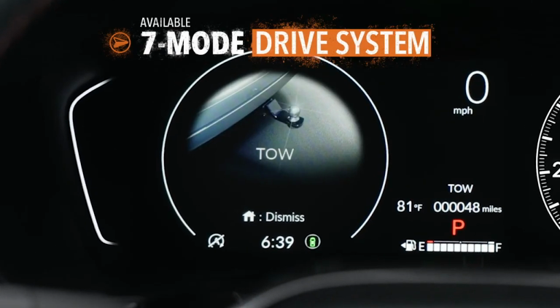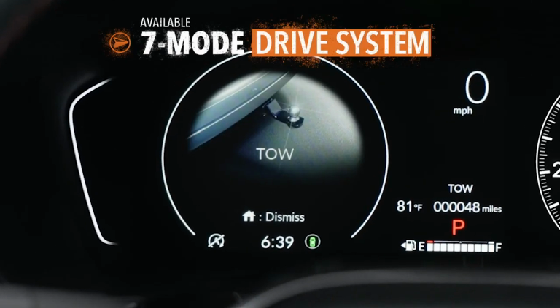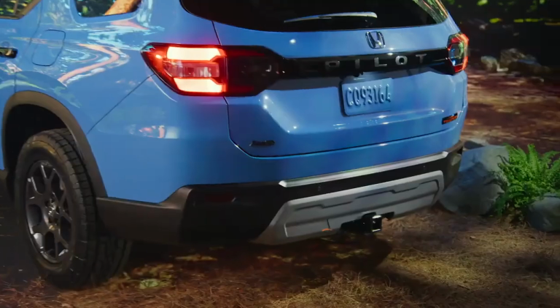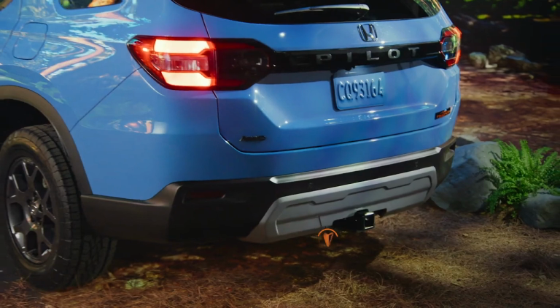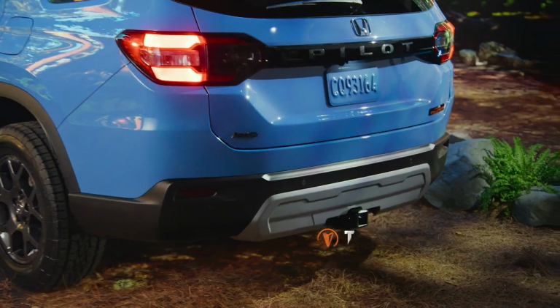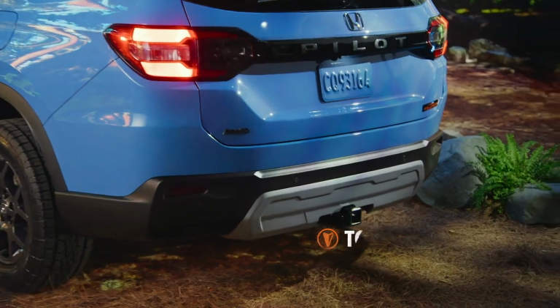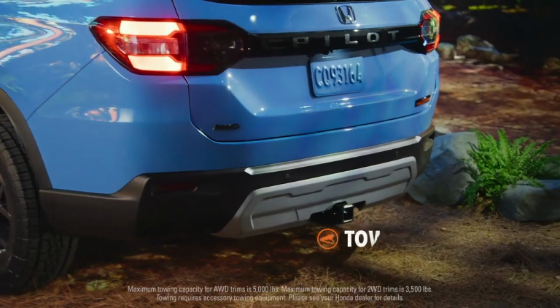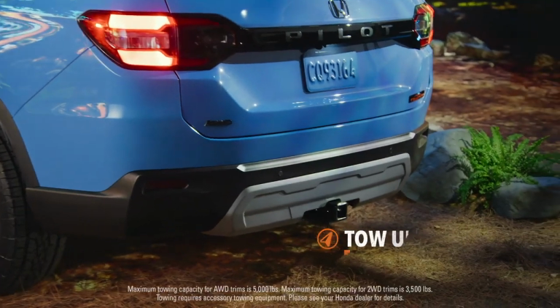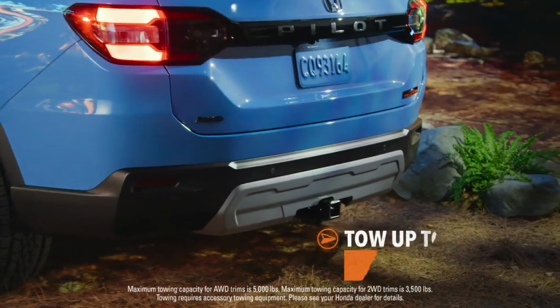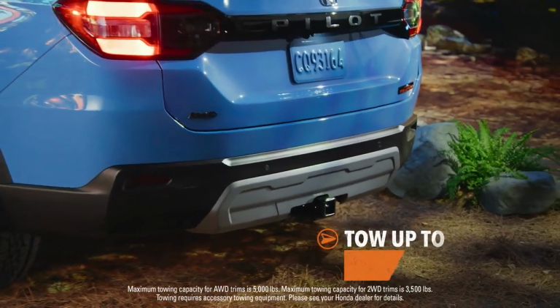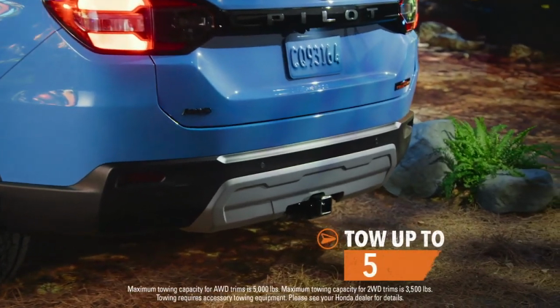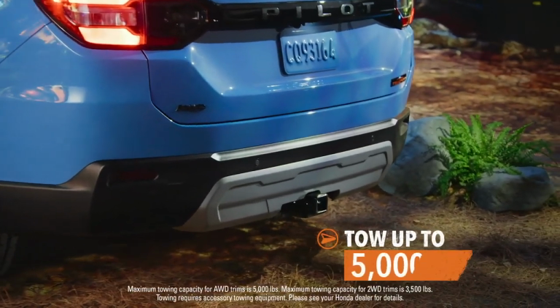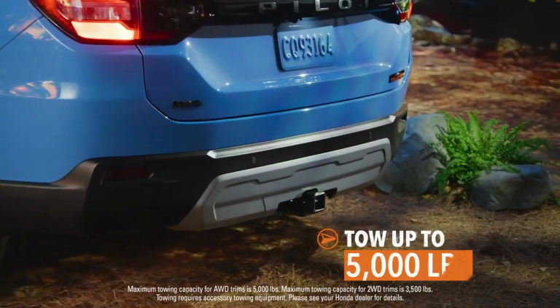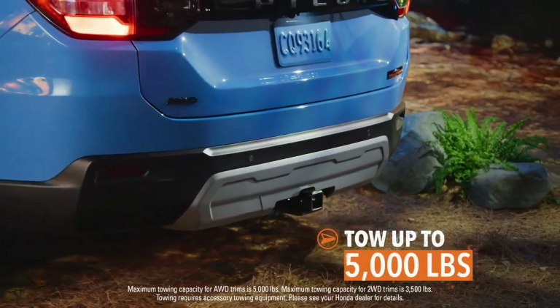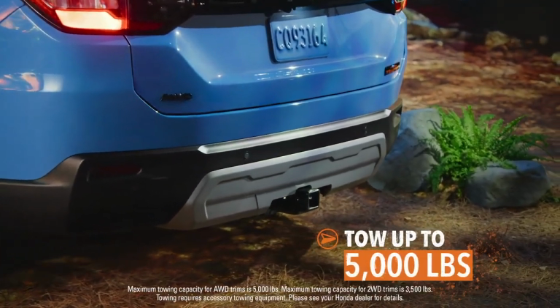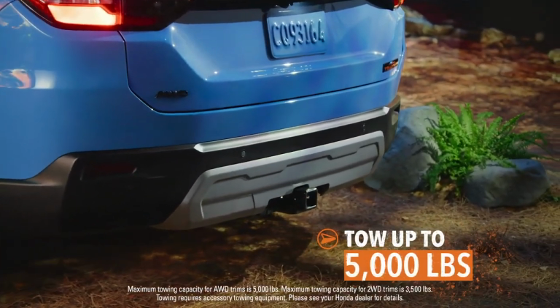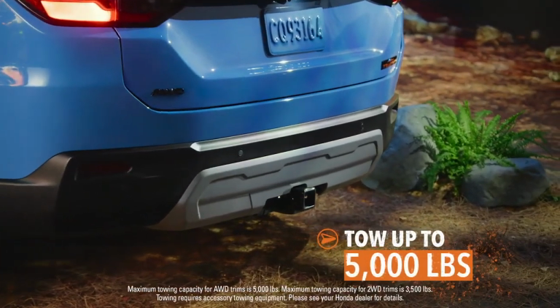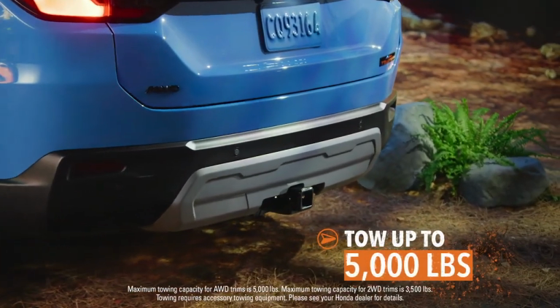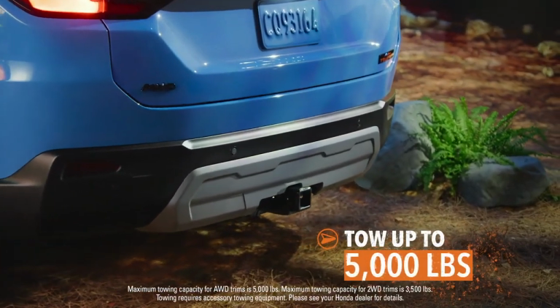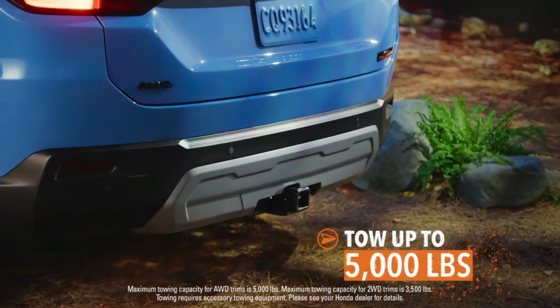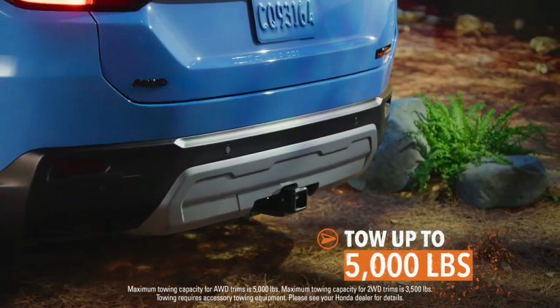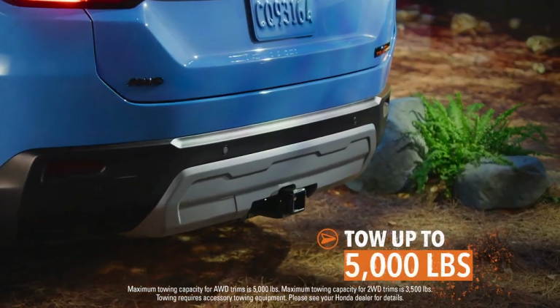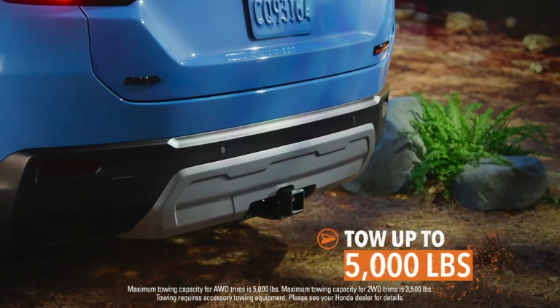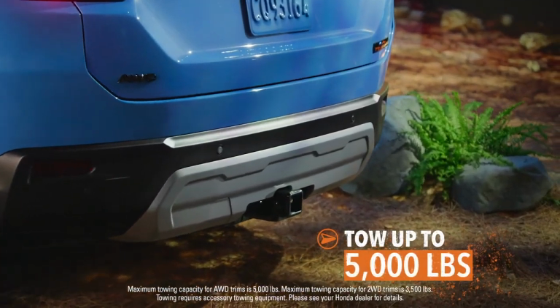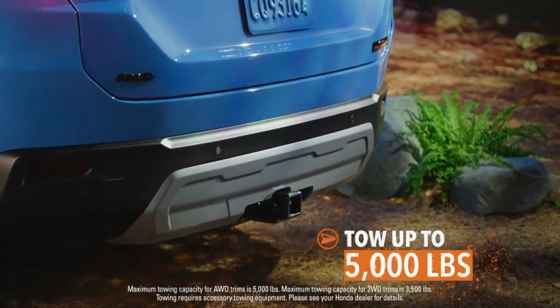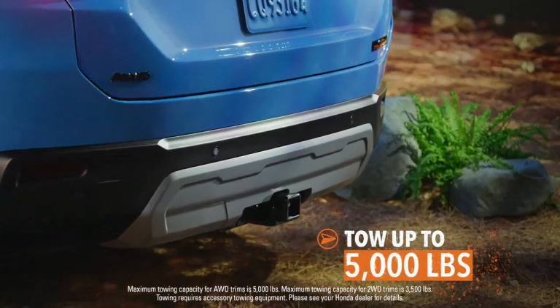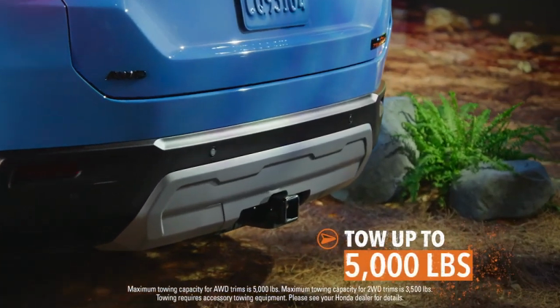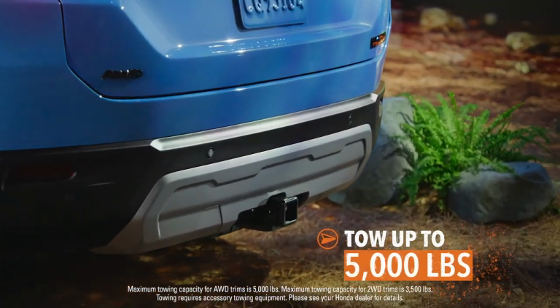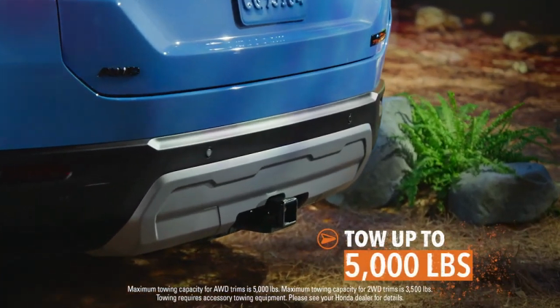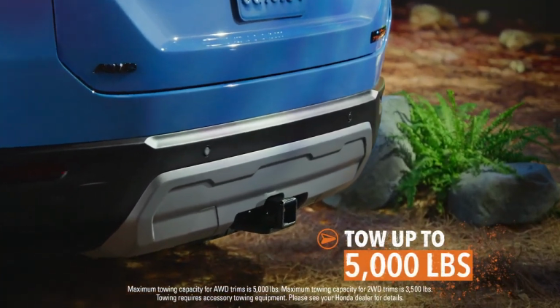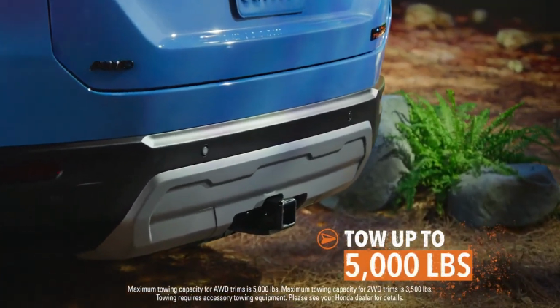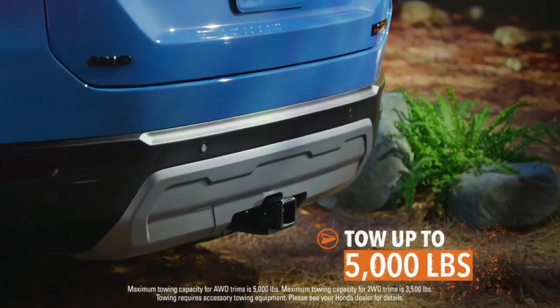Thanks to a towing capacity of up to 5,000 pounds, you can bring some of your biggest toys with you.